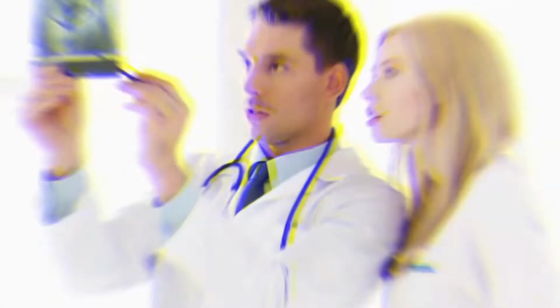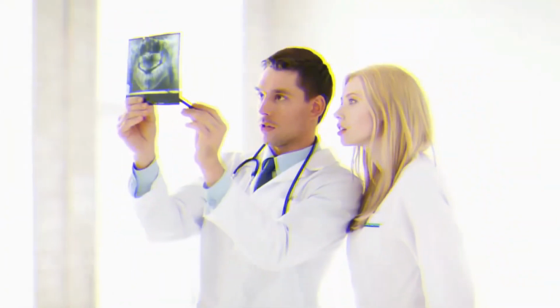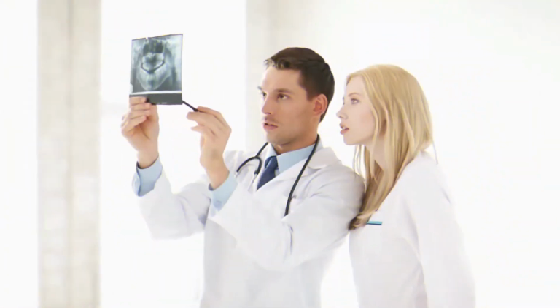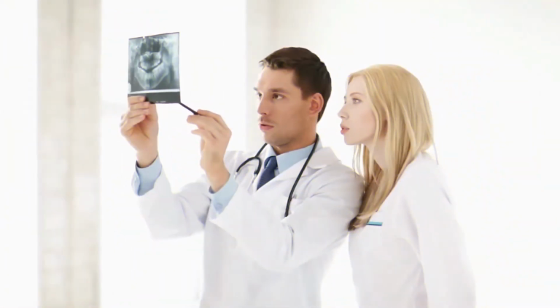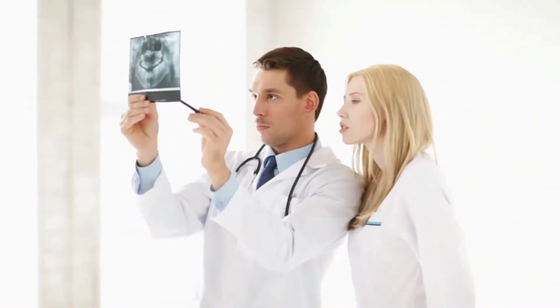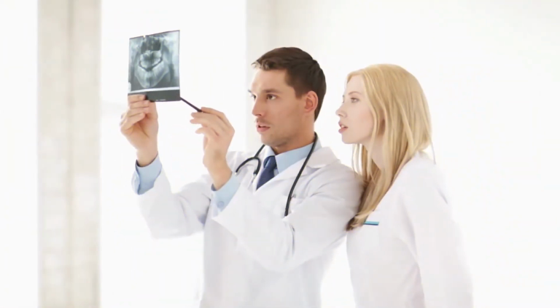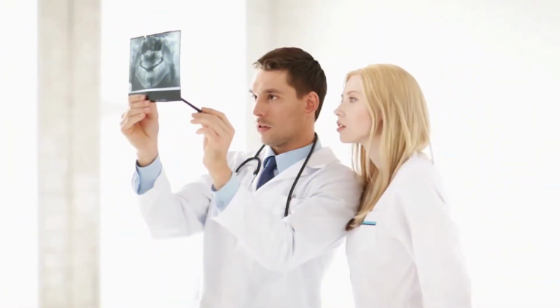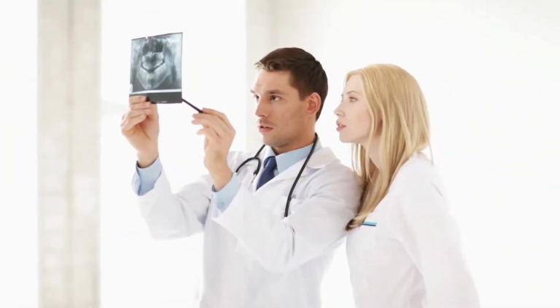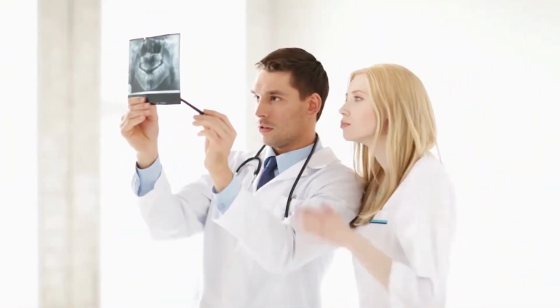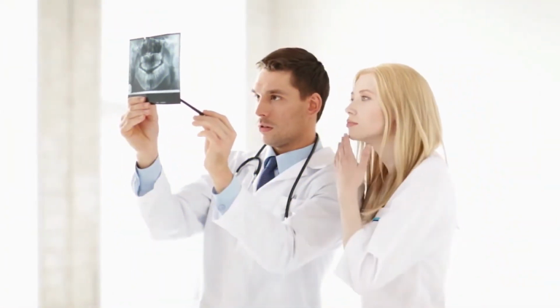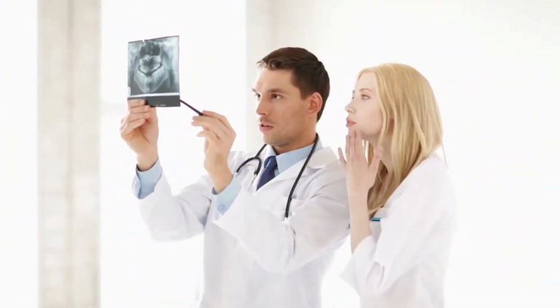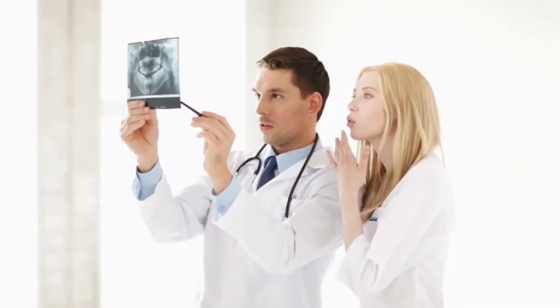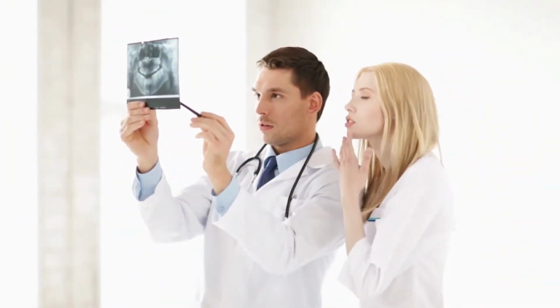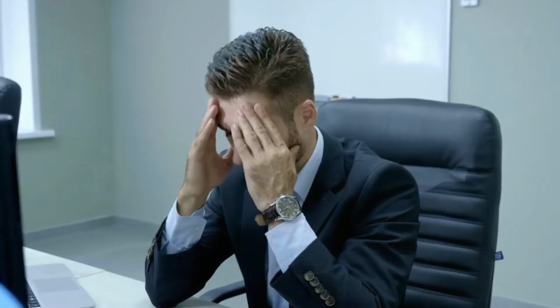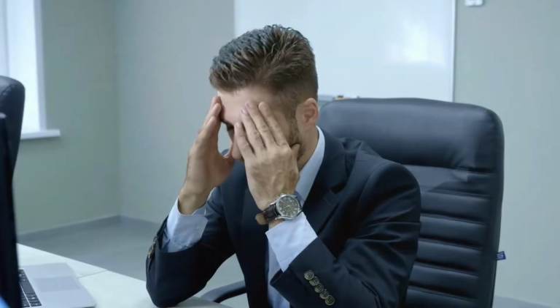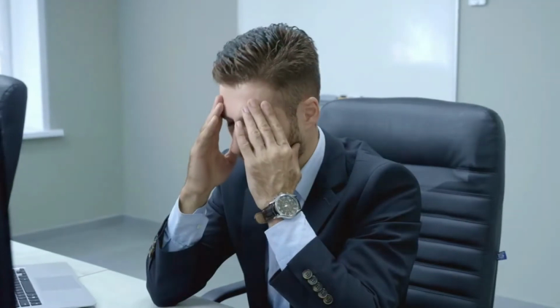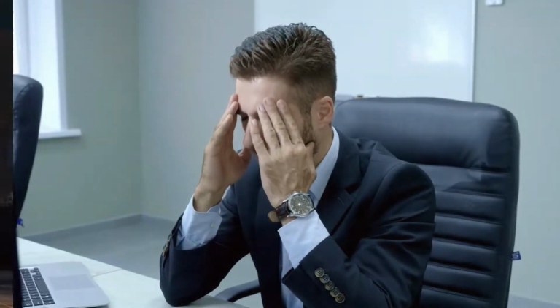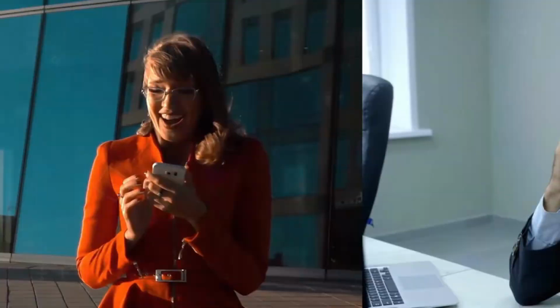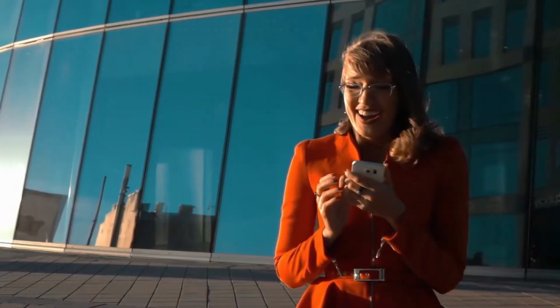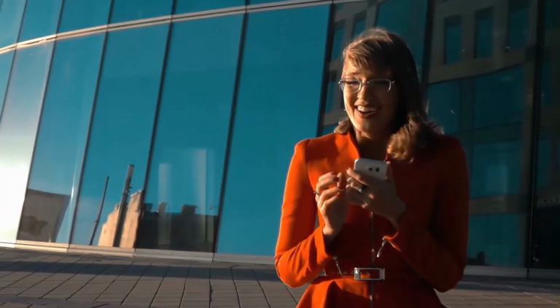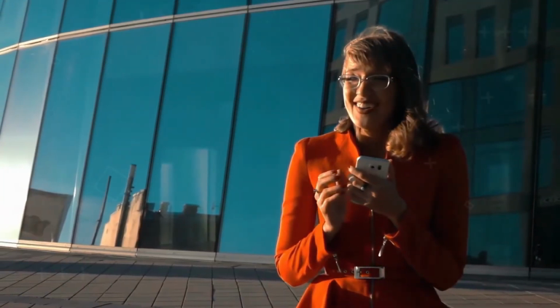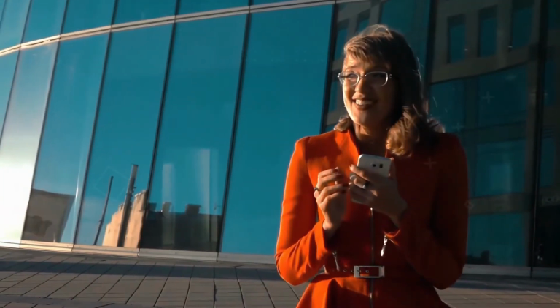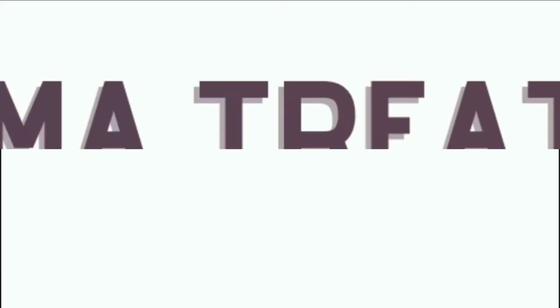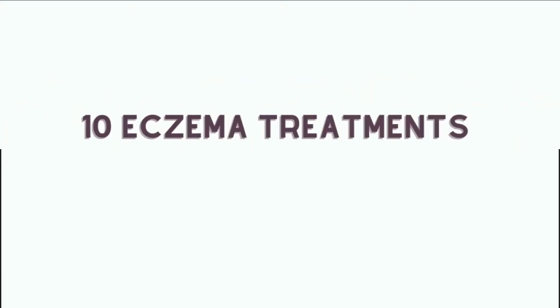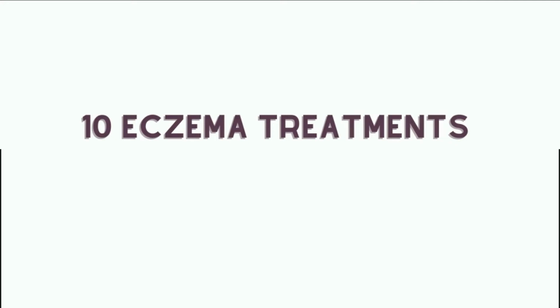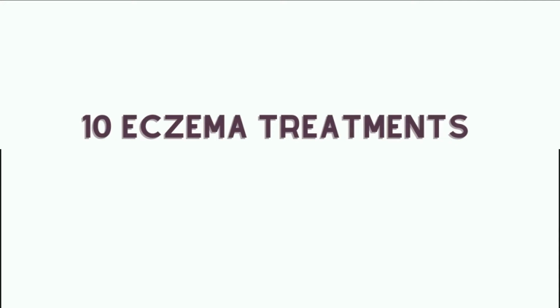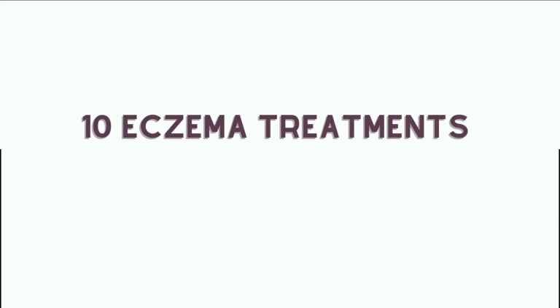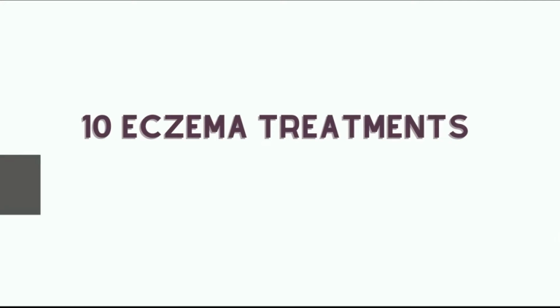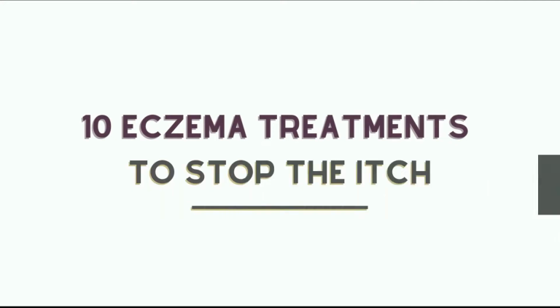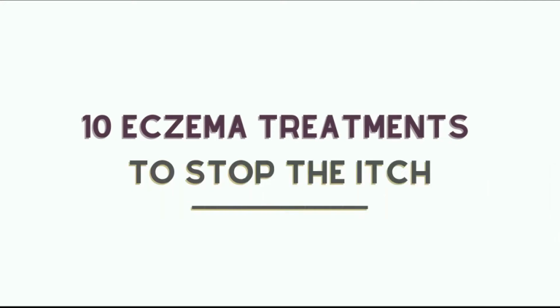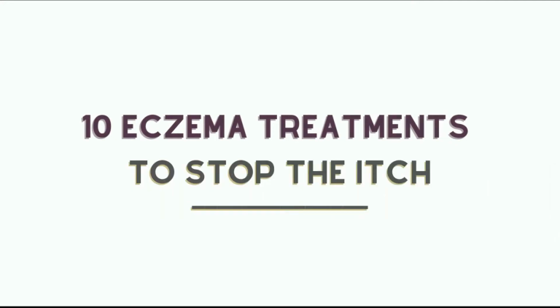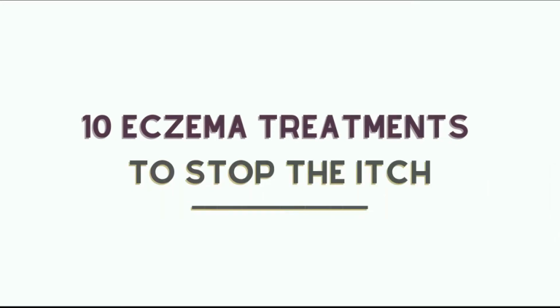Is basic cleaning and moisturising not doing the job? Well, don't worry because we have for you 10 eczema treatments to stop the itch.